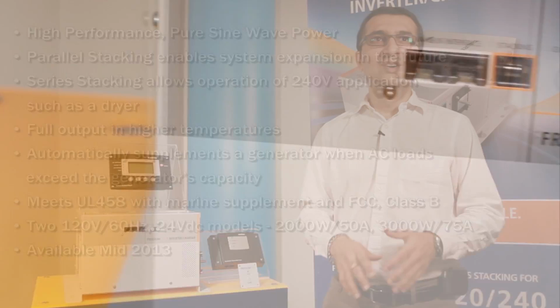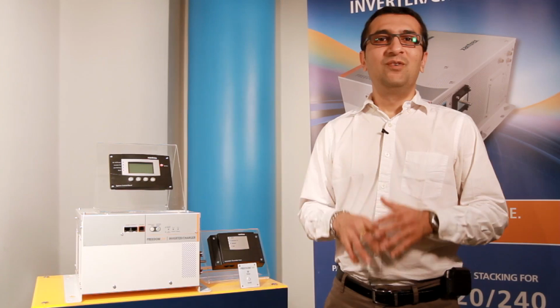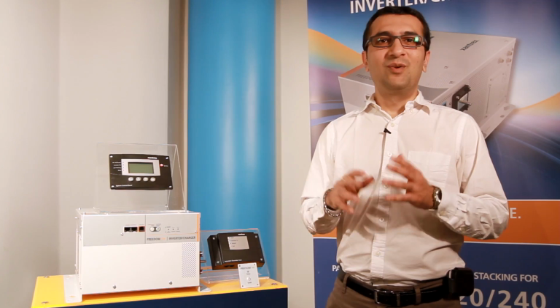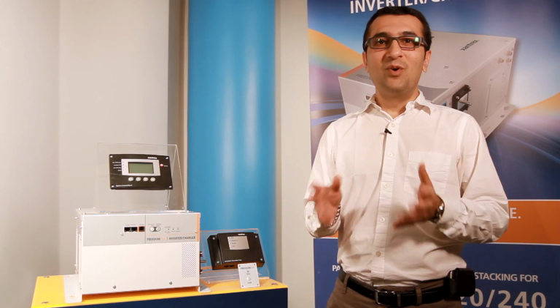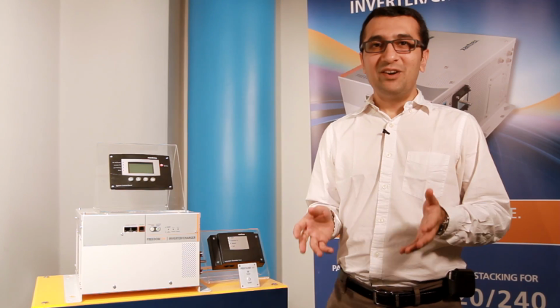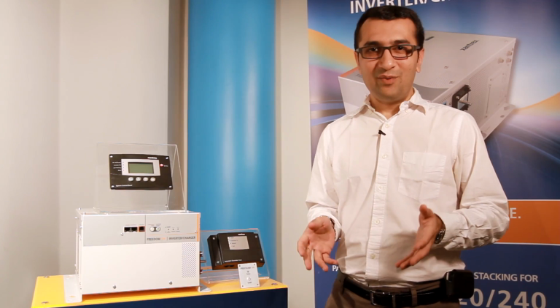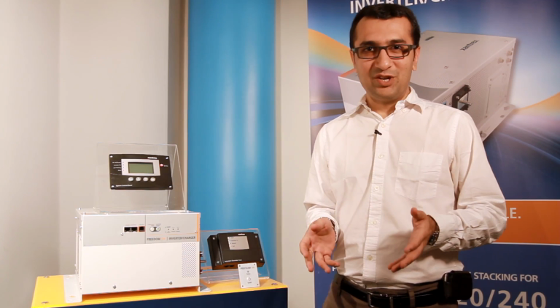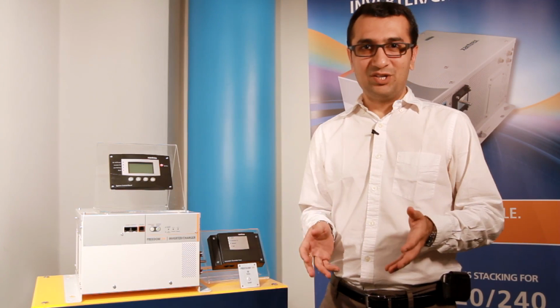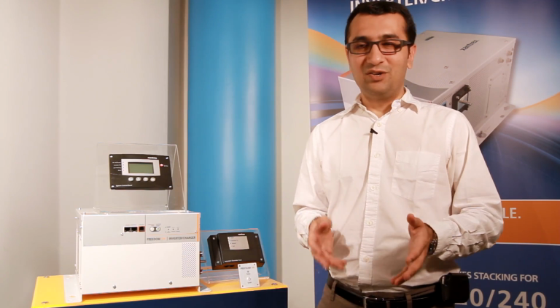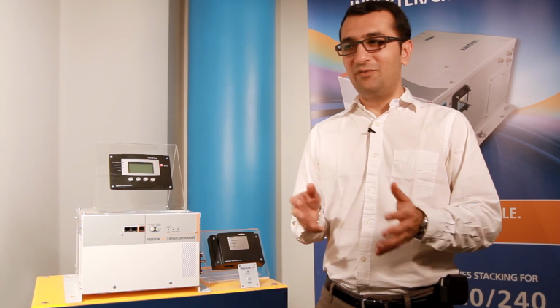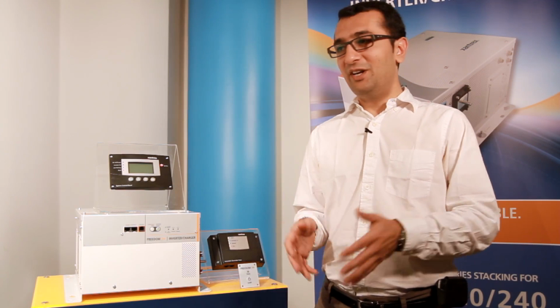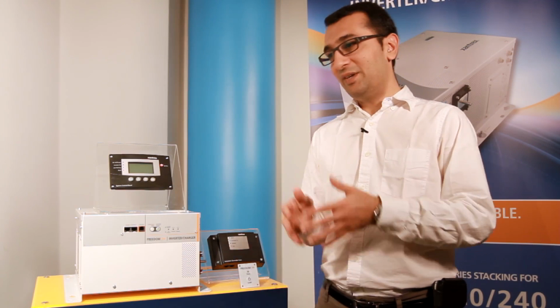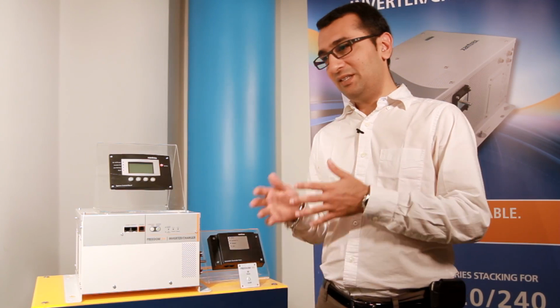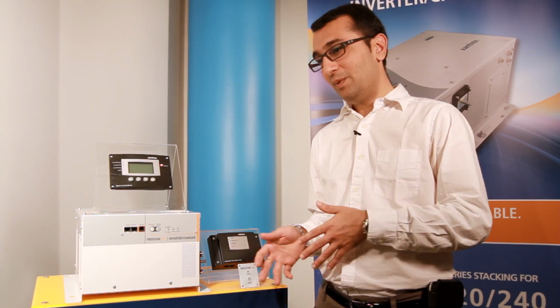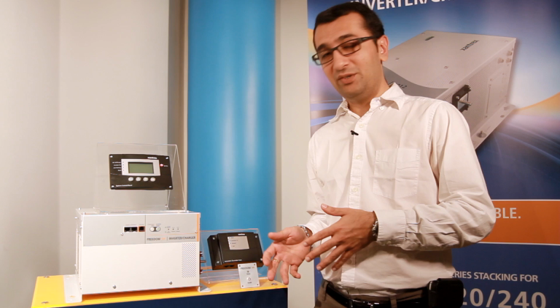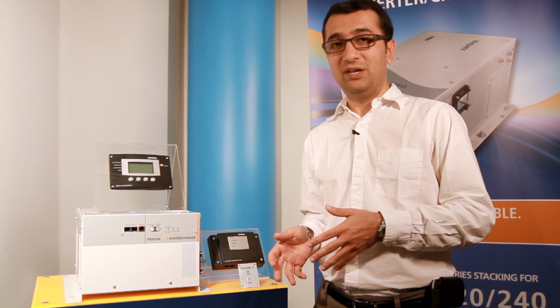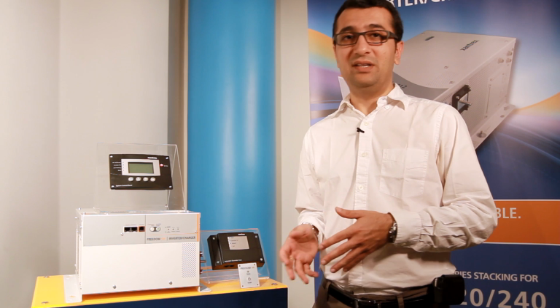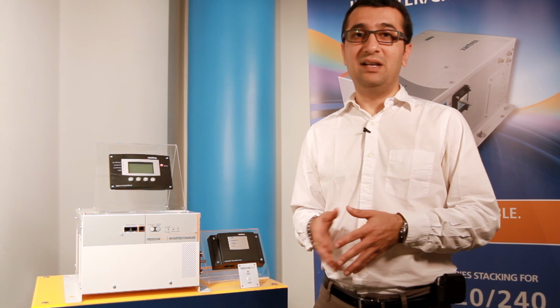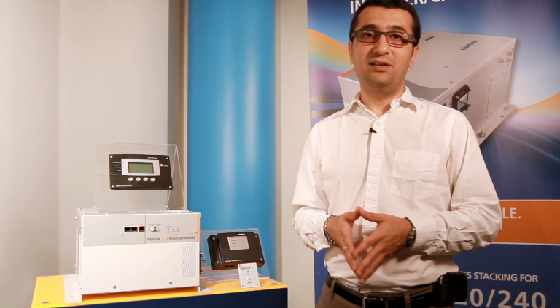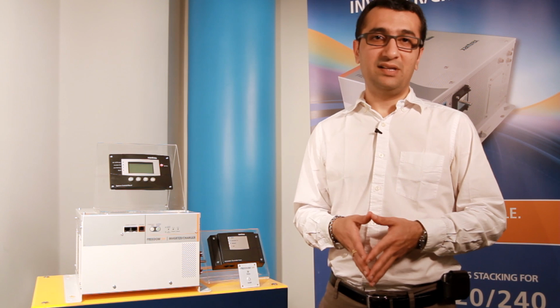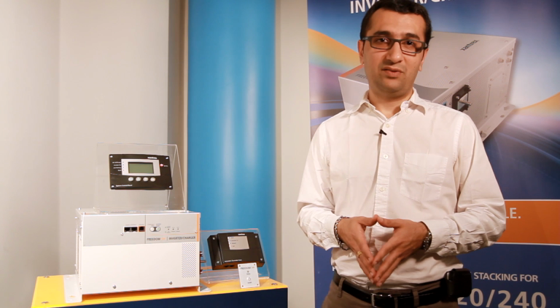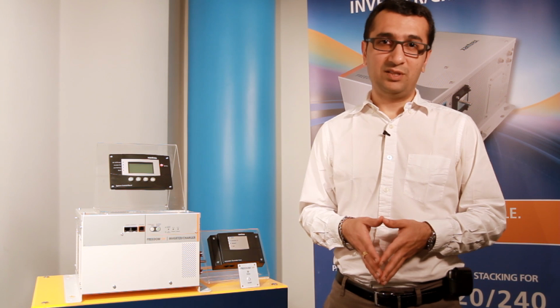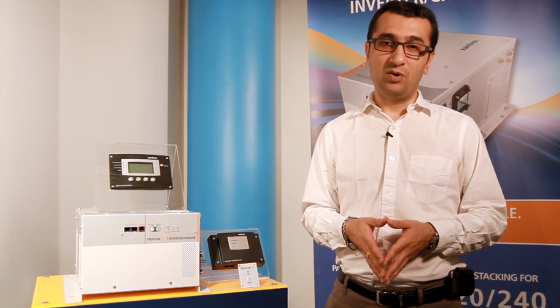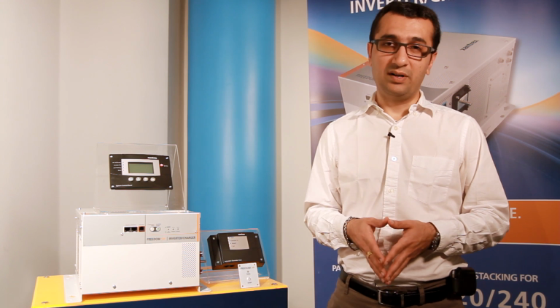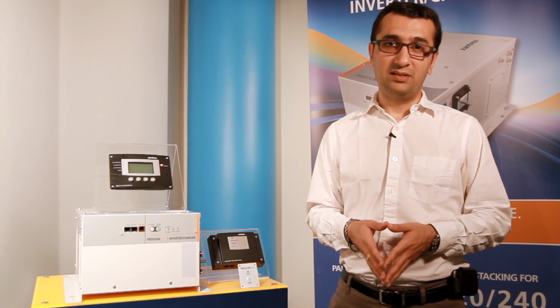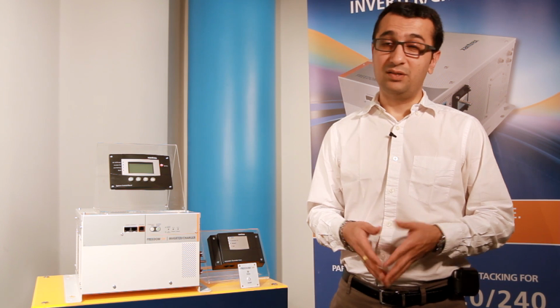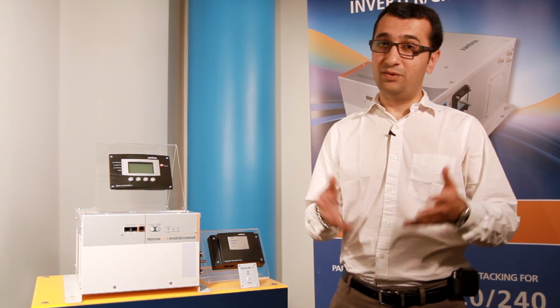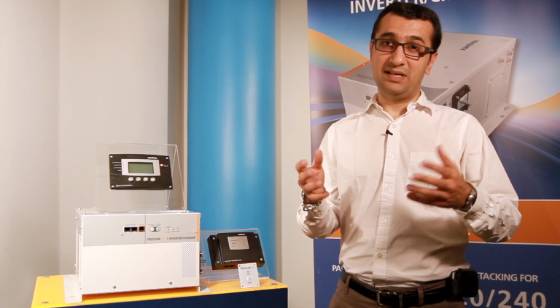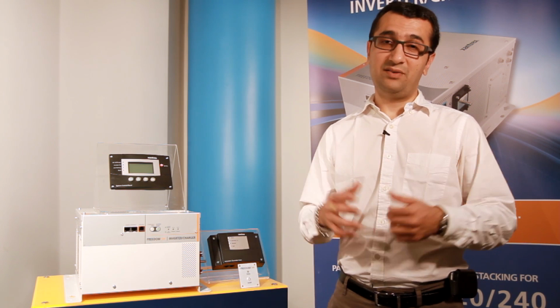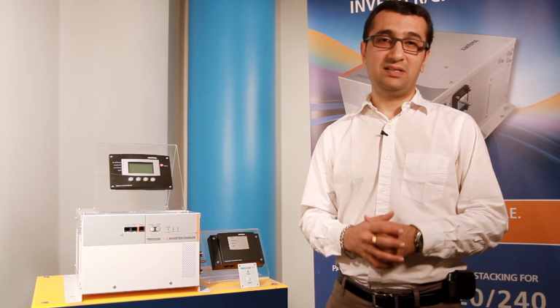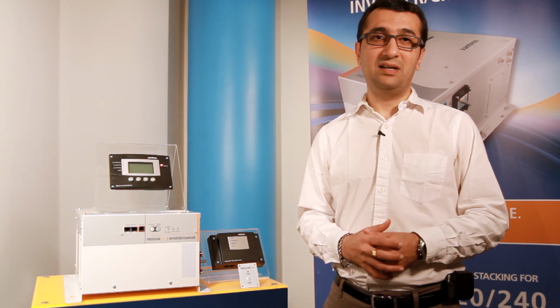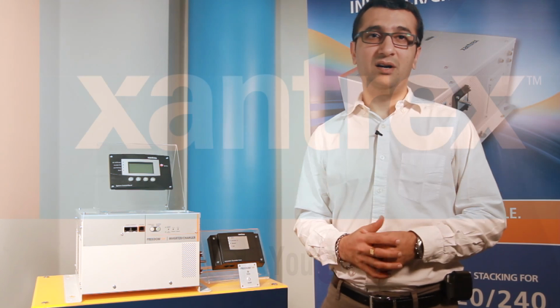For more information on the Freedom SW series and other Xantrex products, go to Xantrex.com.